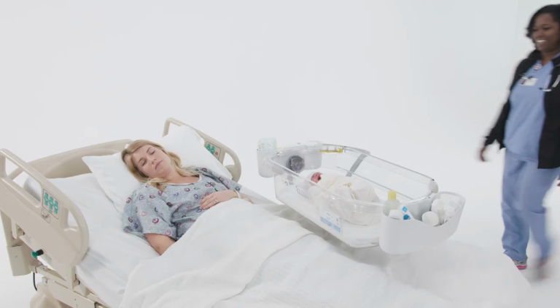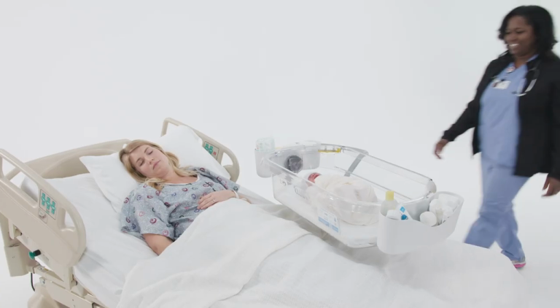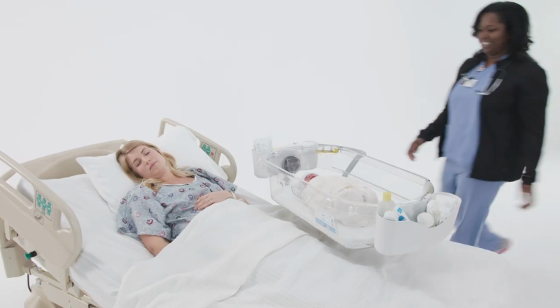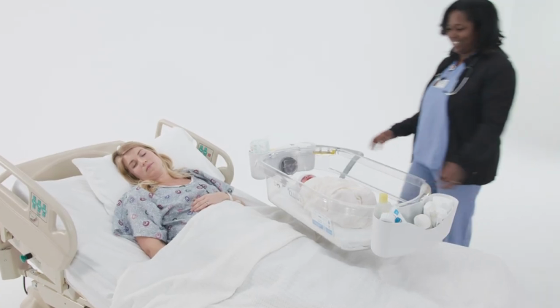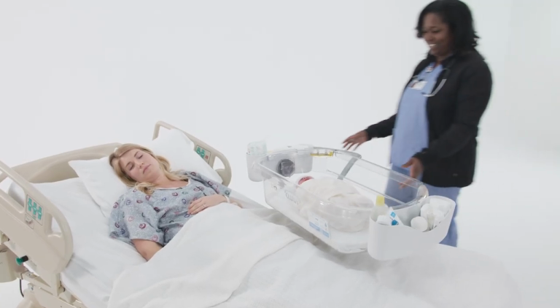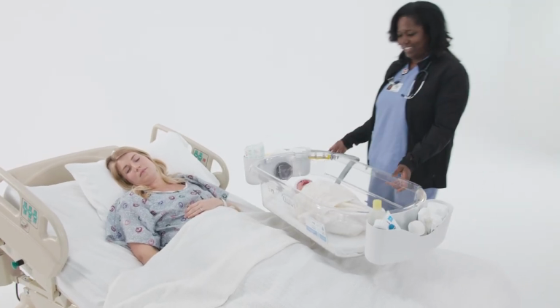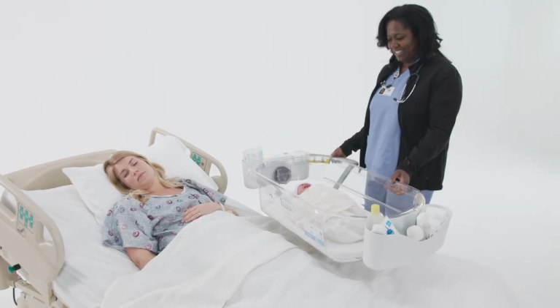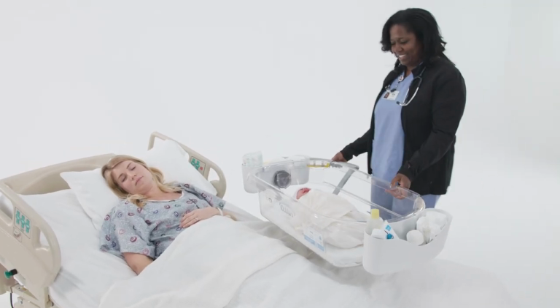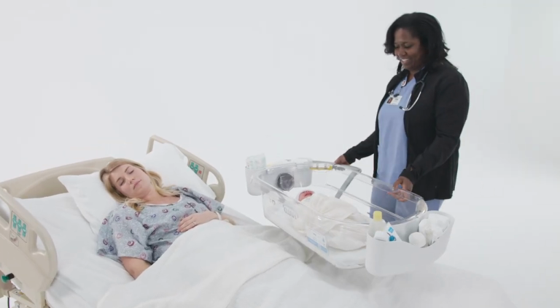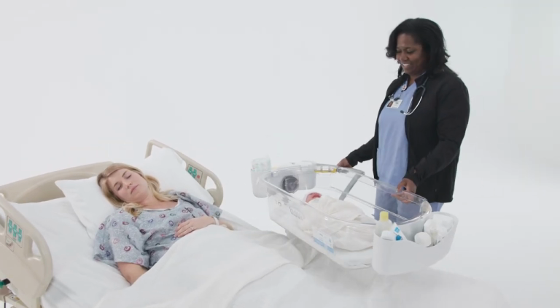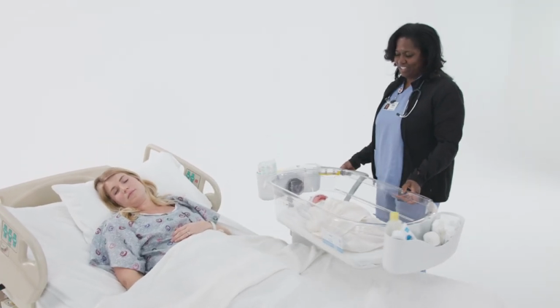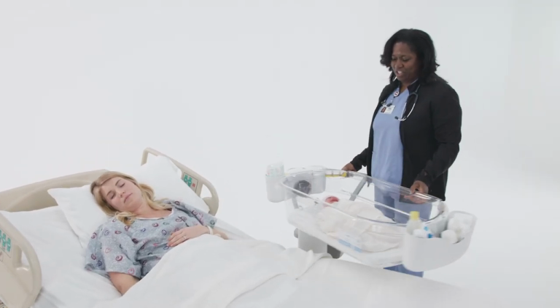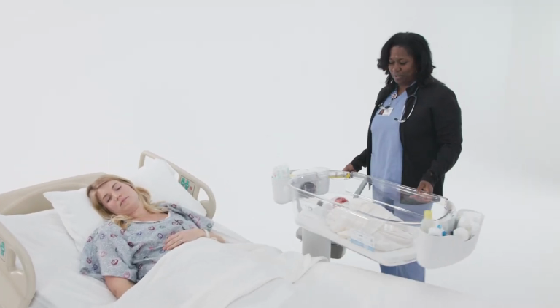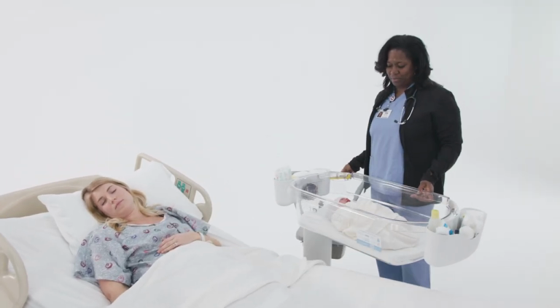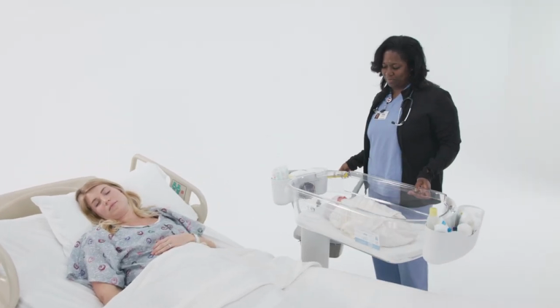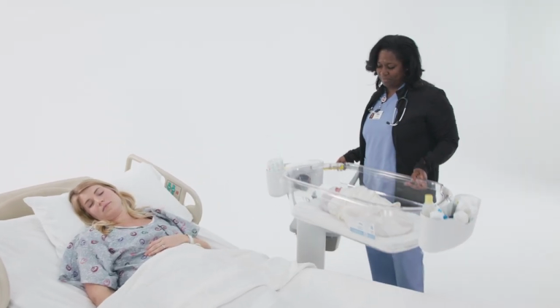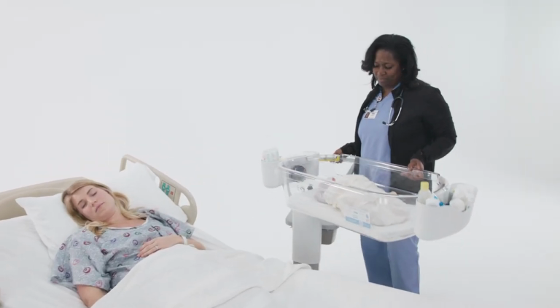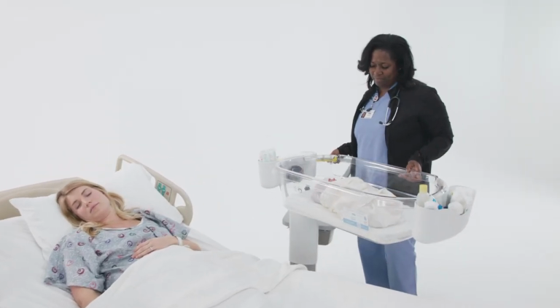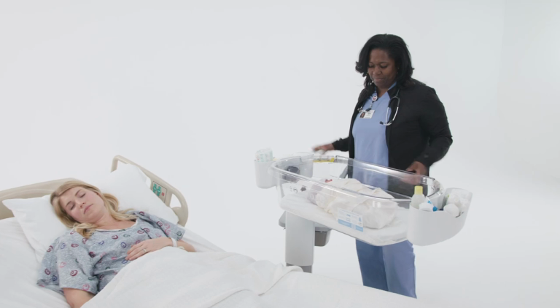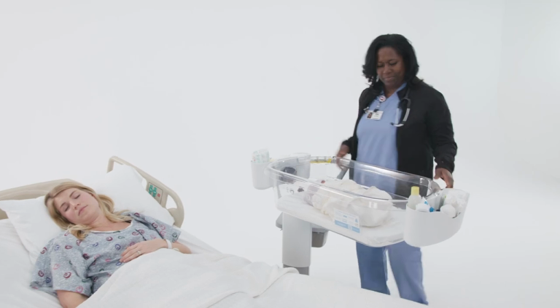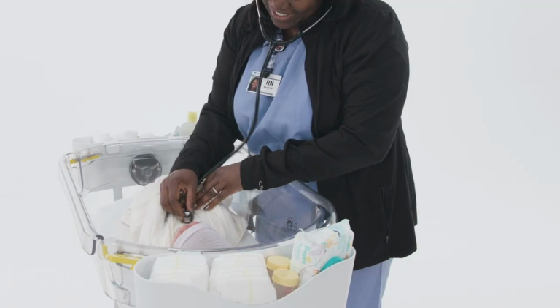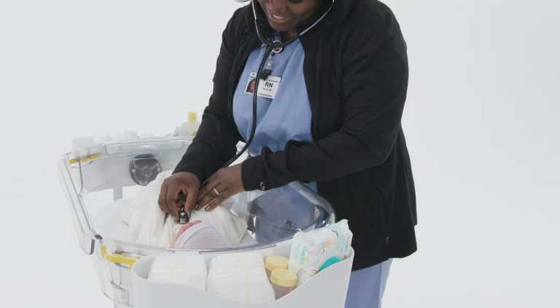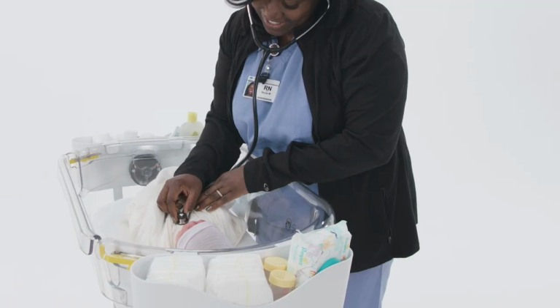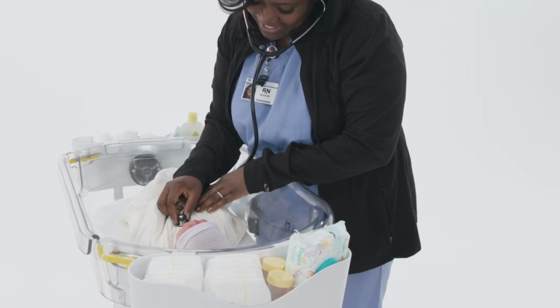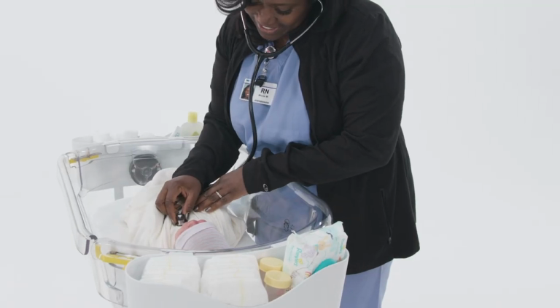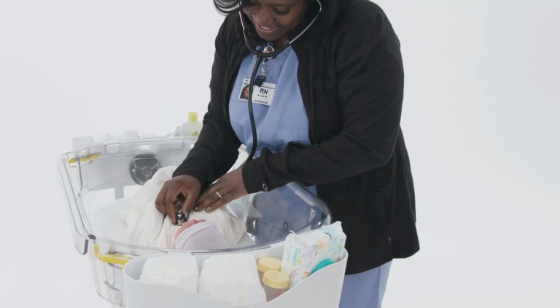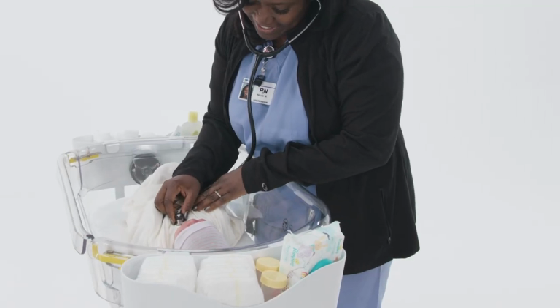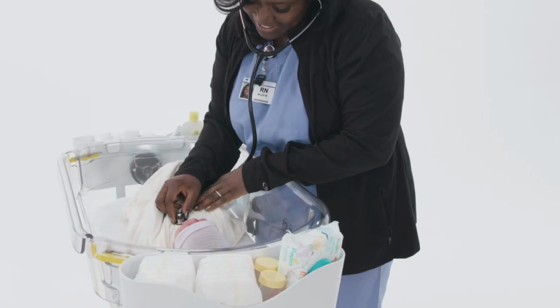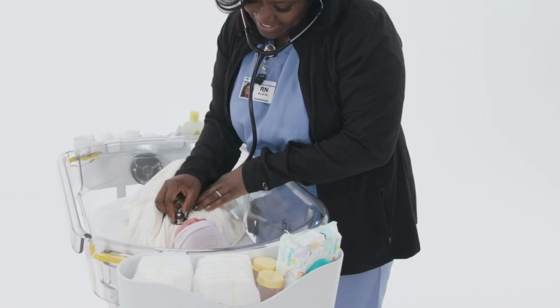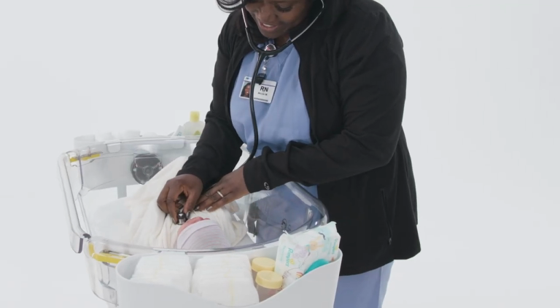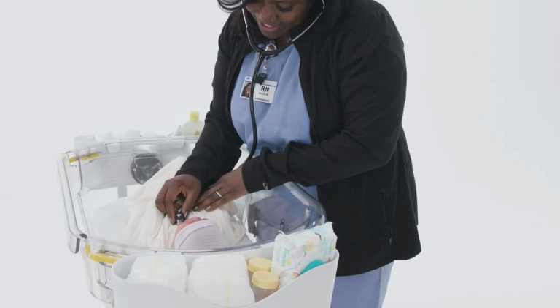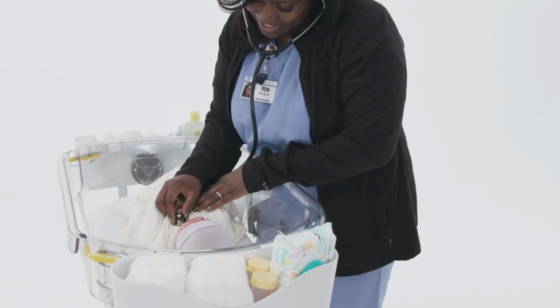The Bassinest is convenient for nursing staff too, quickly adjusting to standing height for checking vitals without disturbing mom or baby.